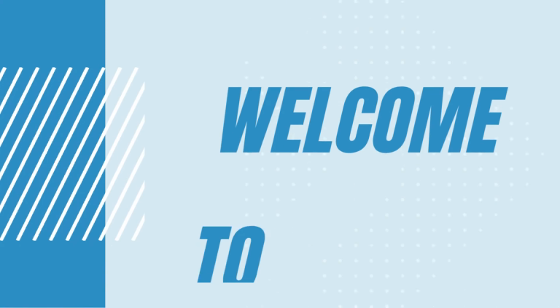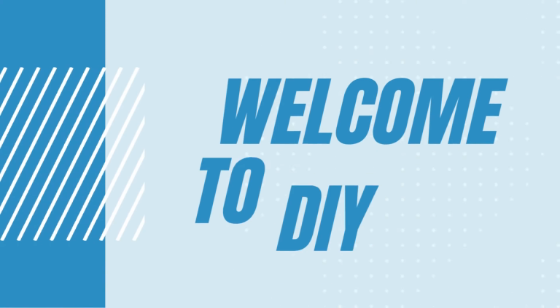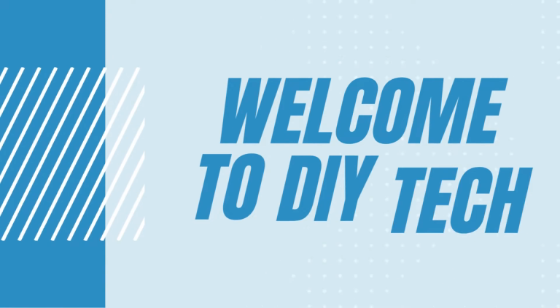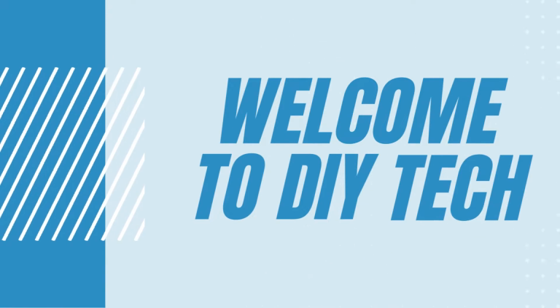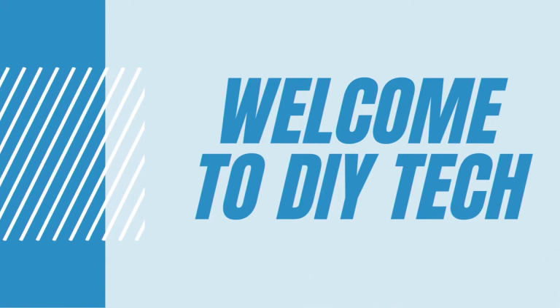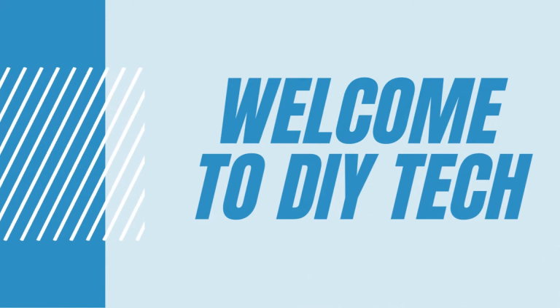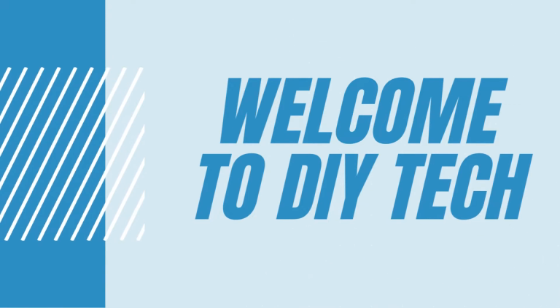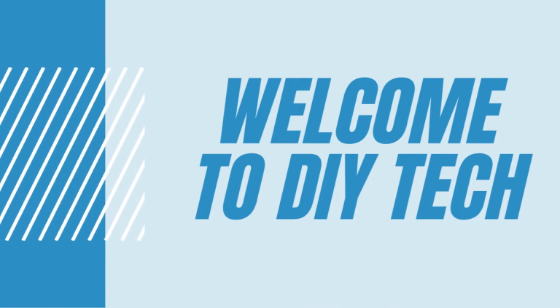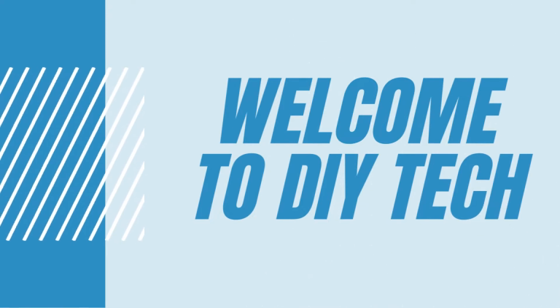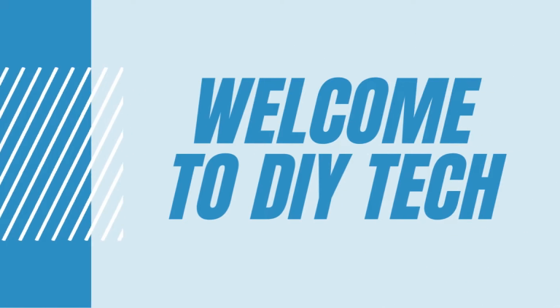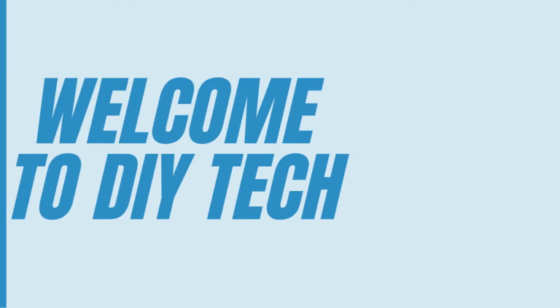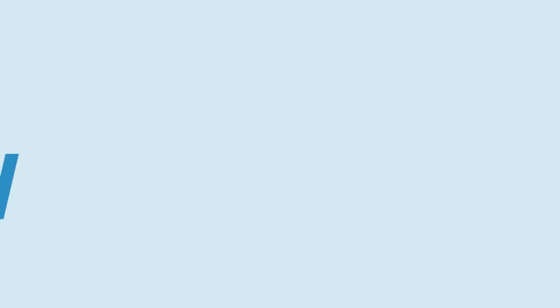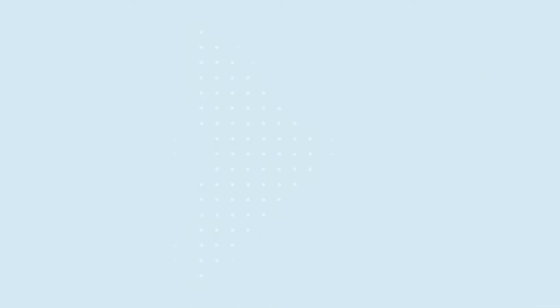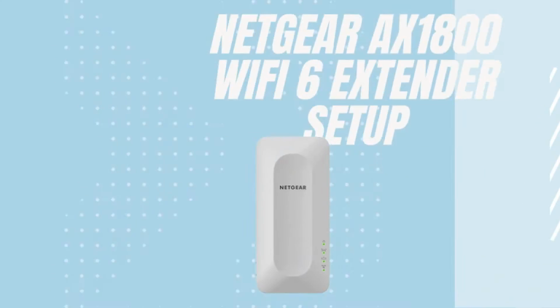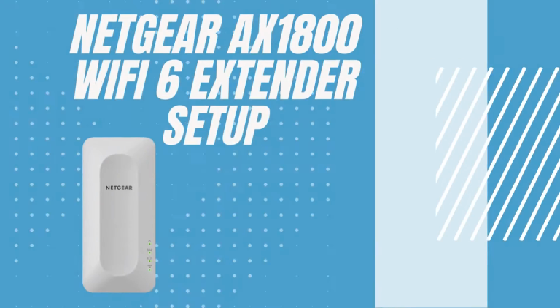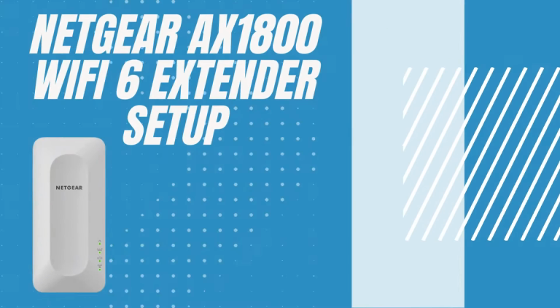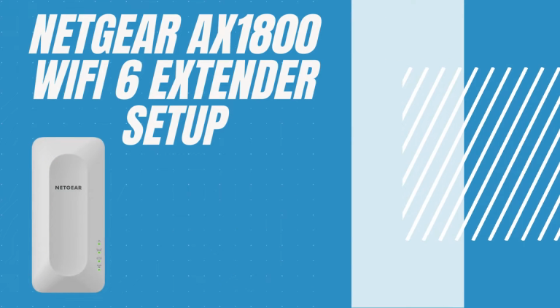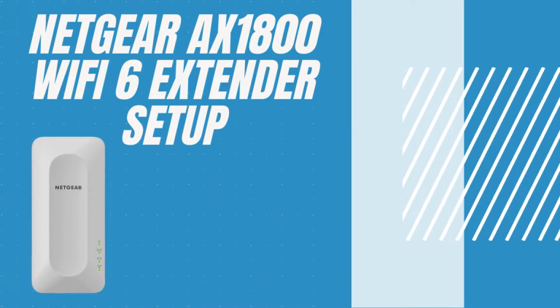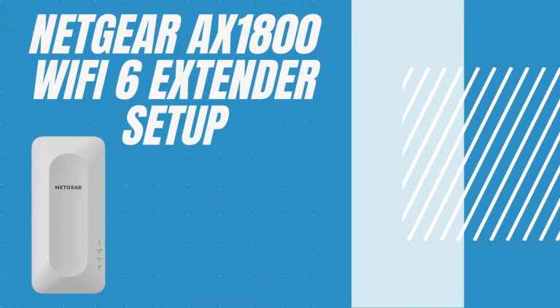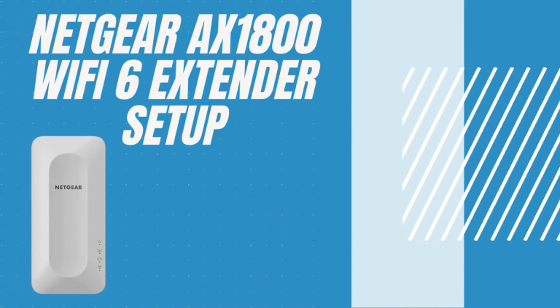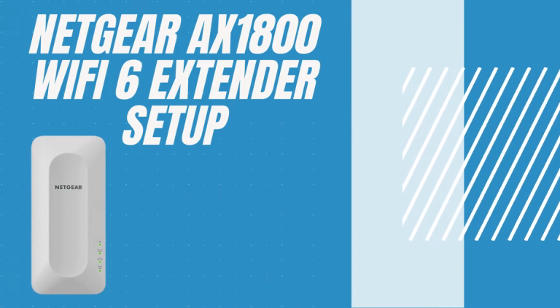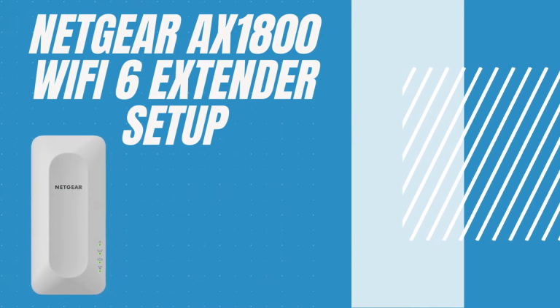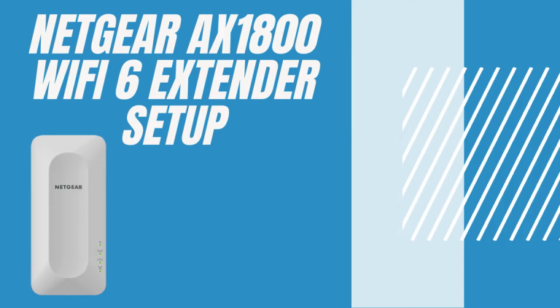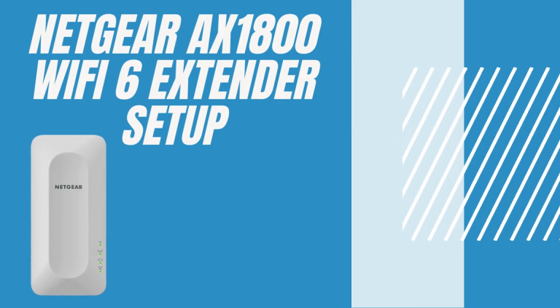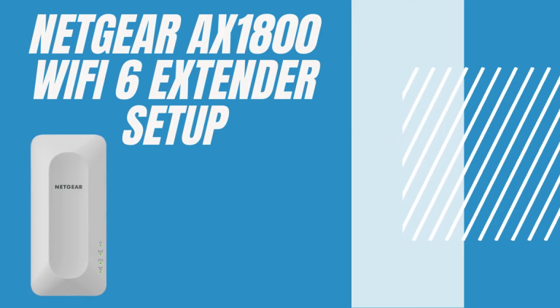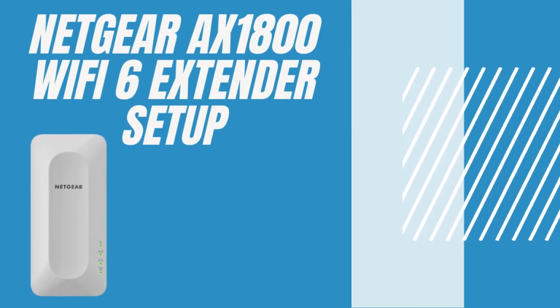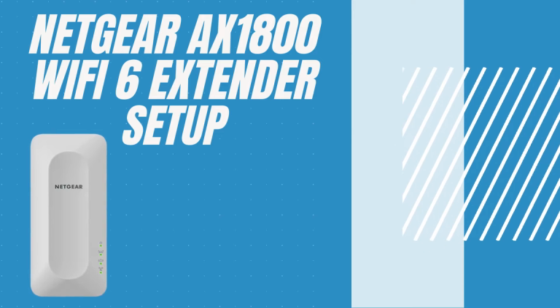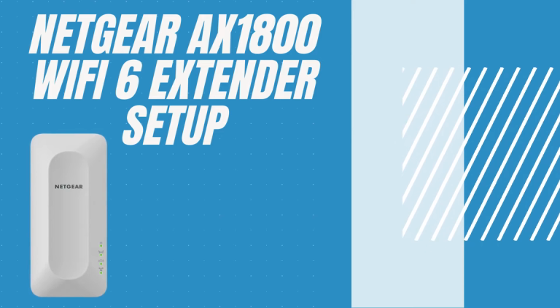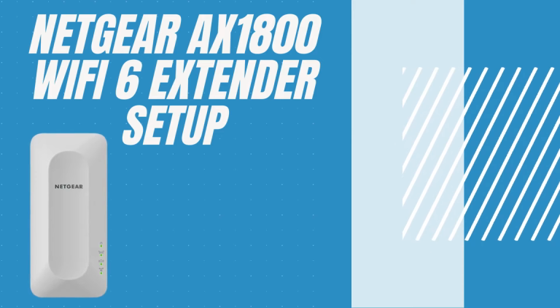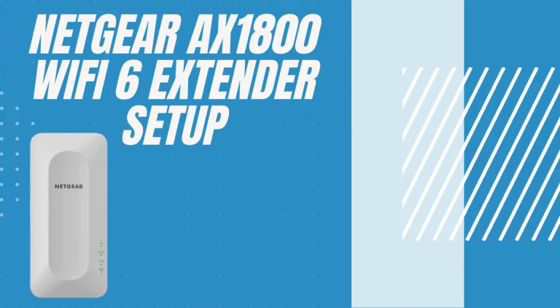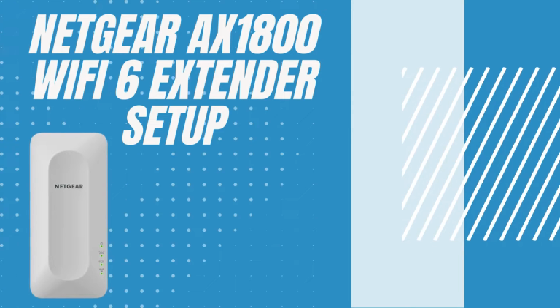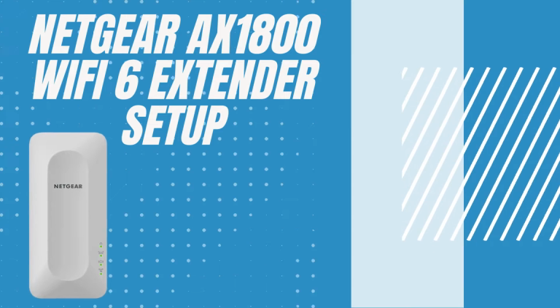Welcome to DIY Tech. Netgear AX 1800 Wi-Fi 6 Extender Setup.